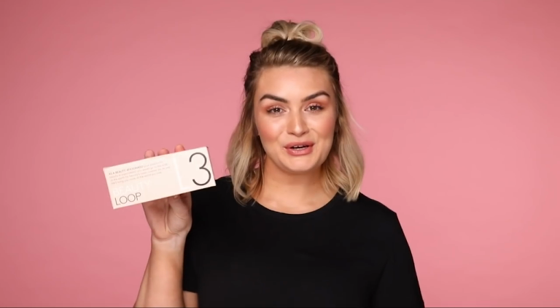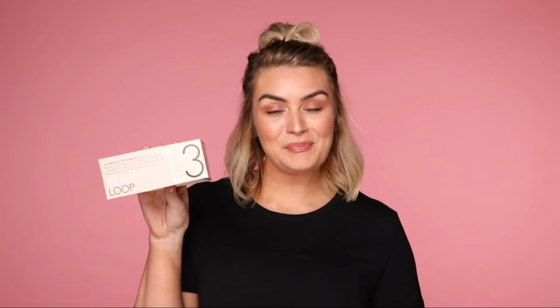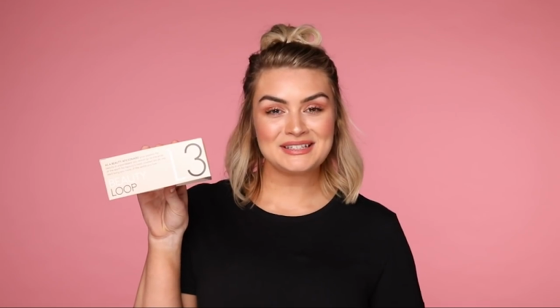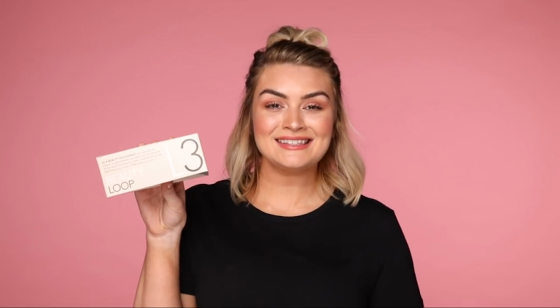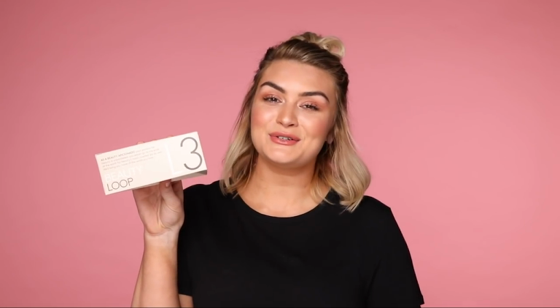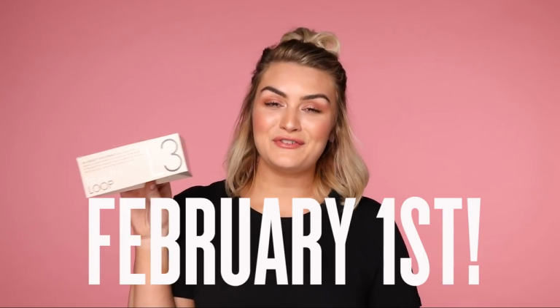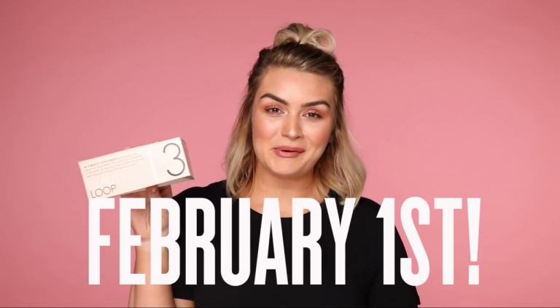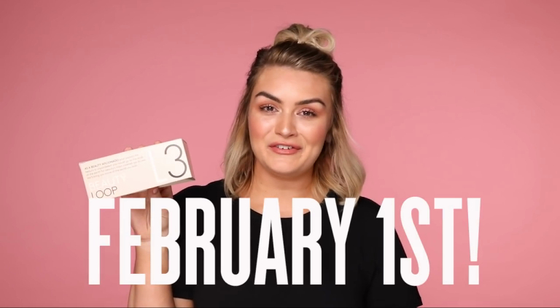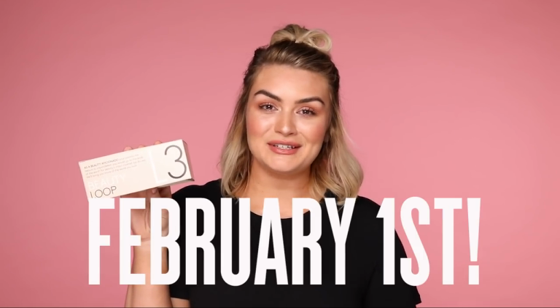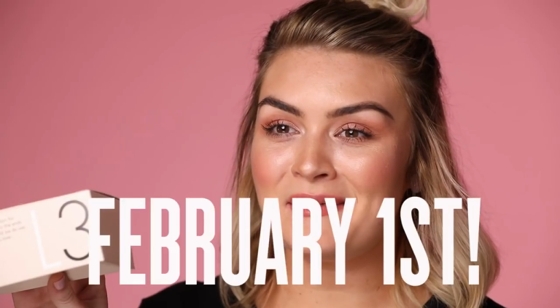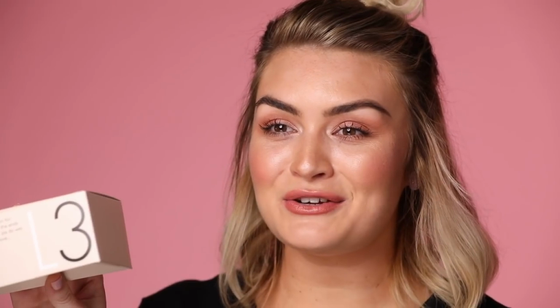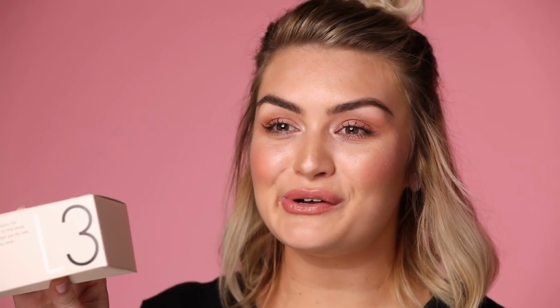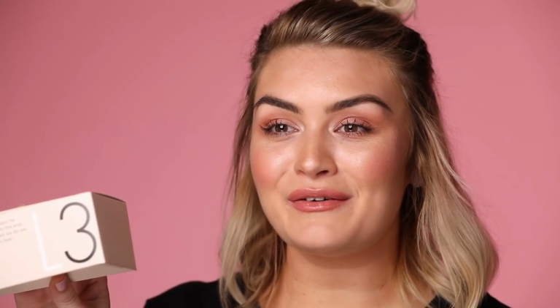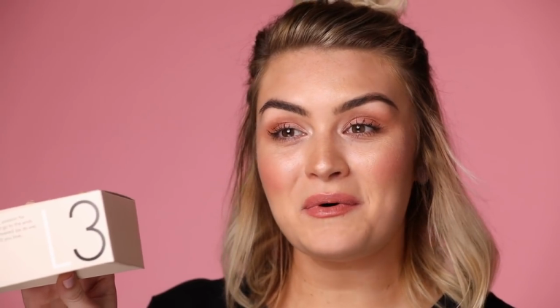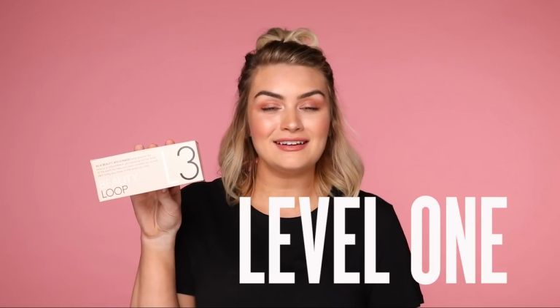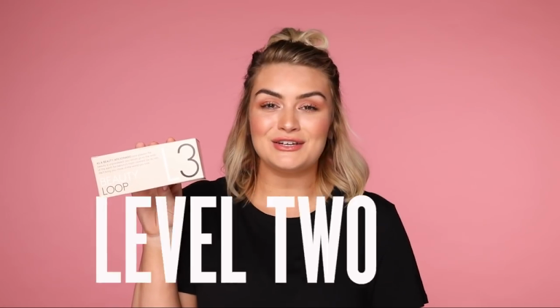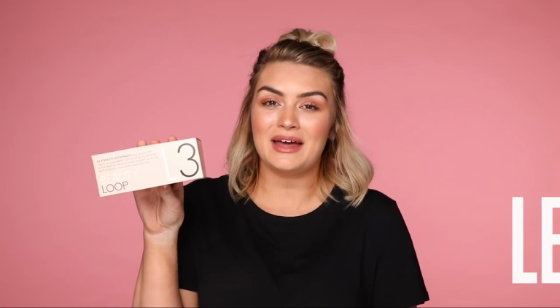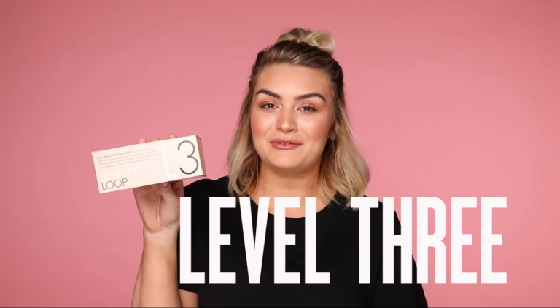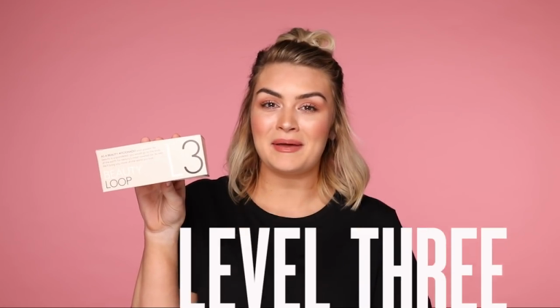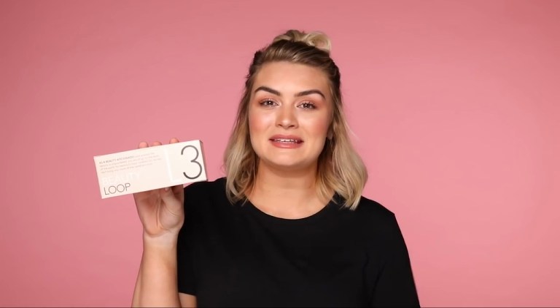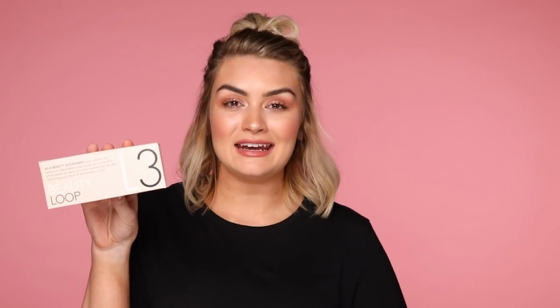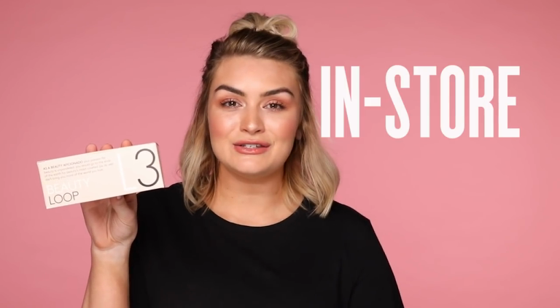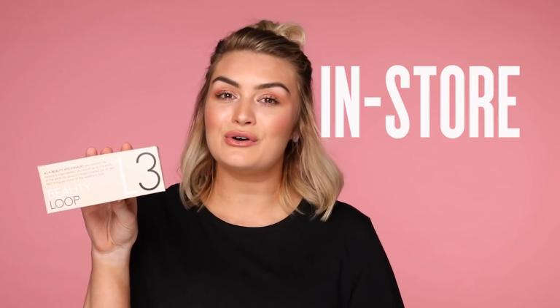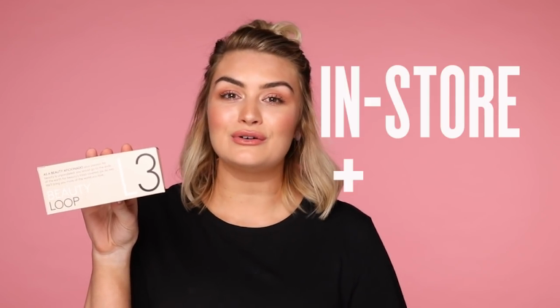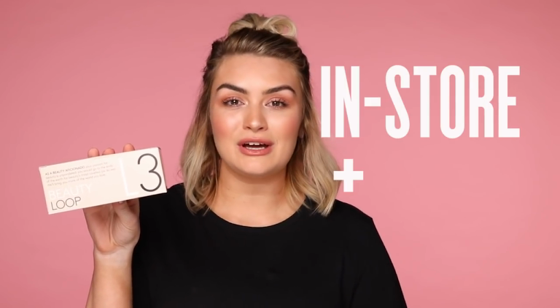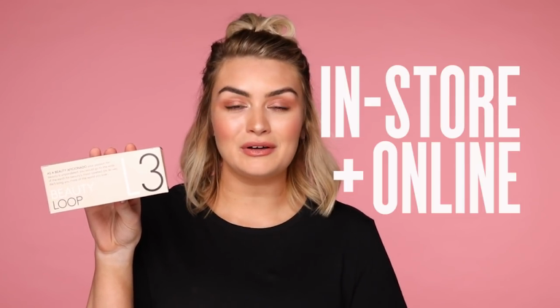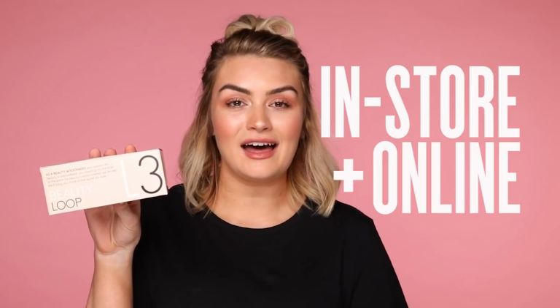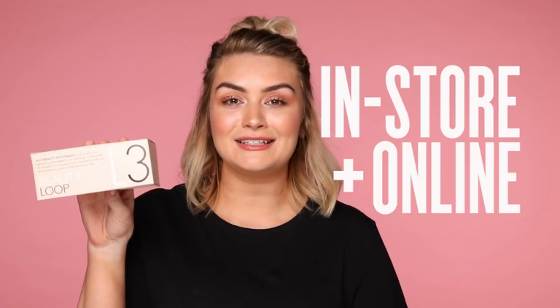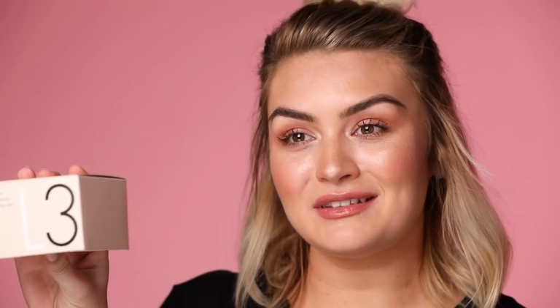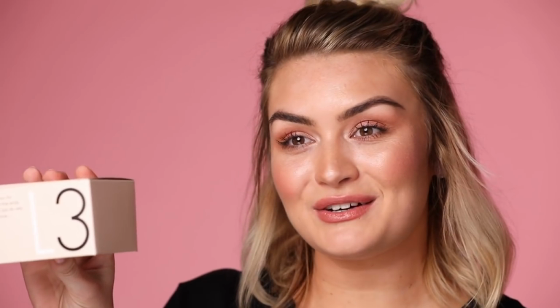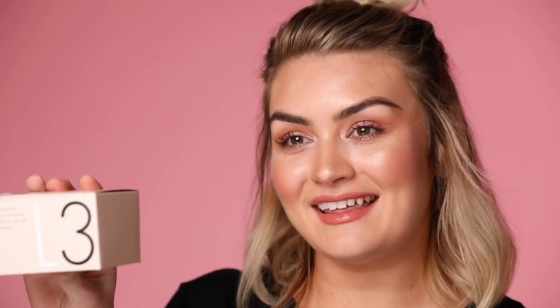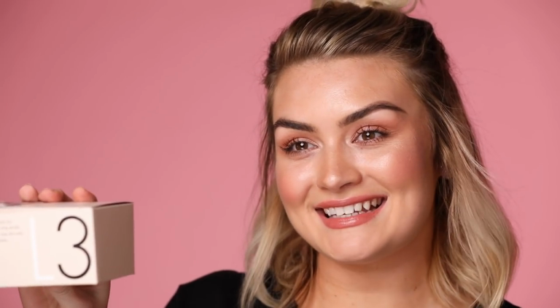Beauty Loop Boxes launch on February 1st. So make sure all your Level 1, 2 and 3 members head in store or jump online while stocks last.